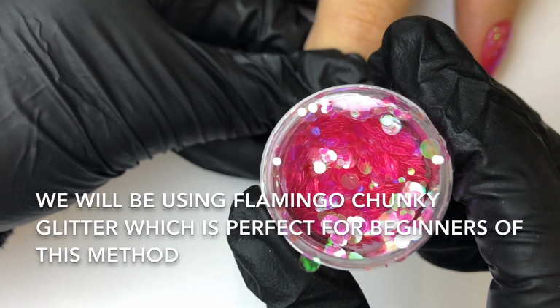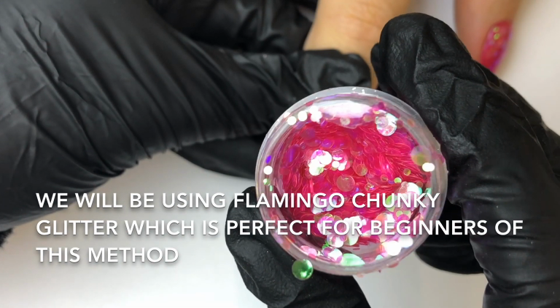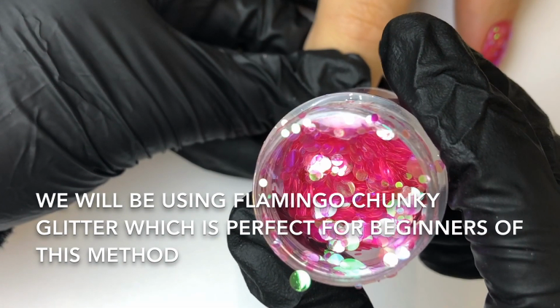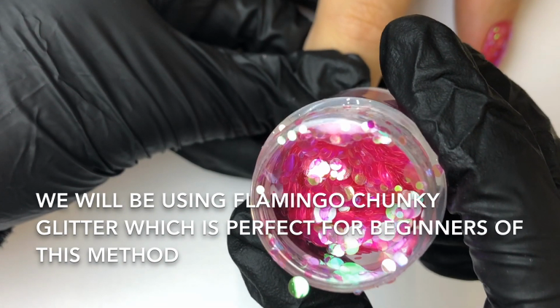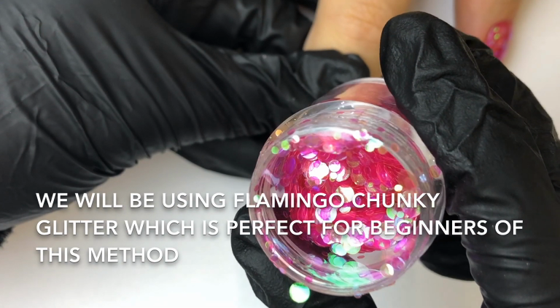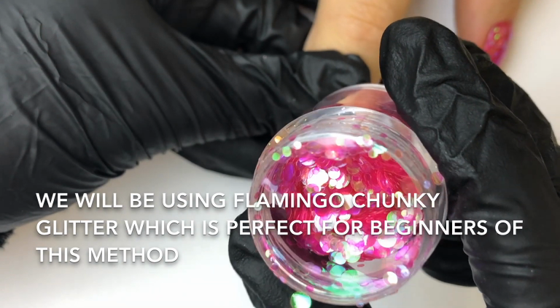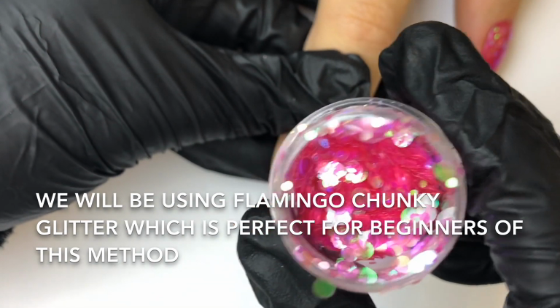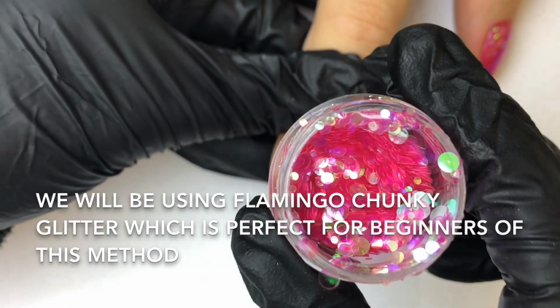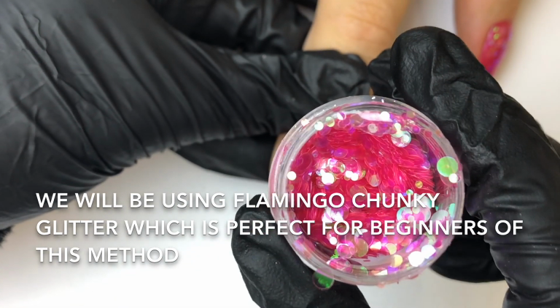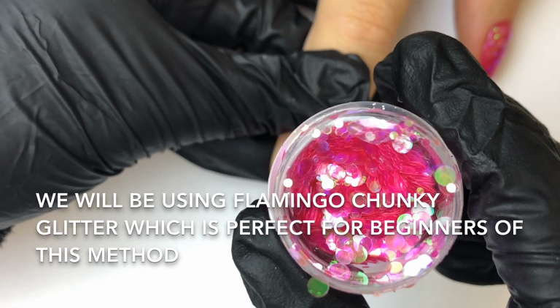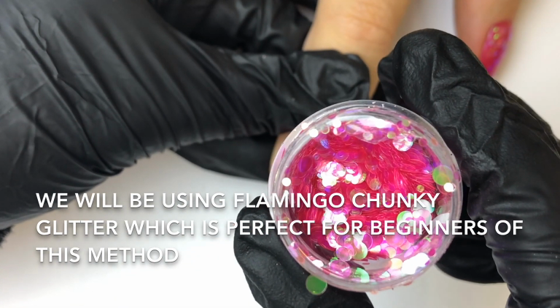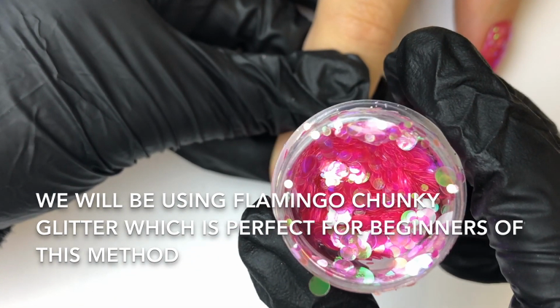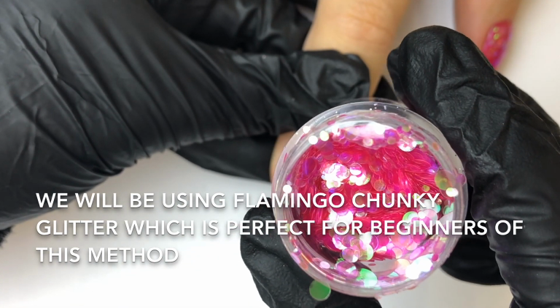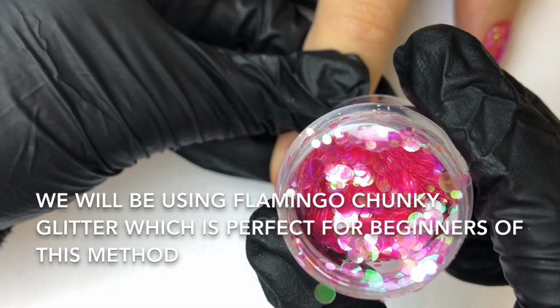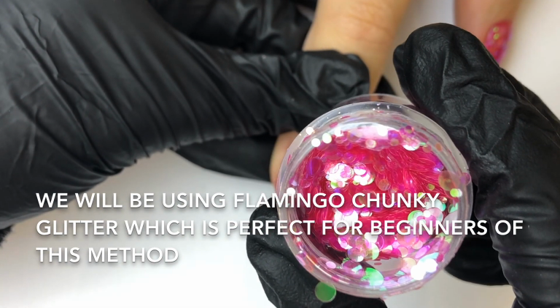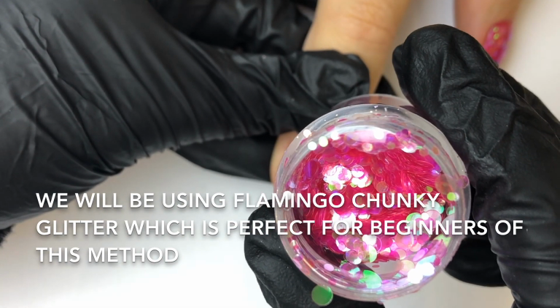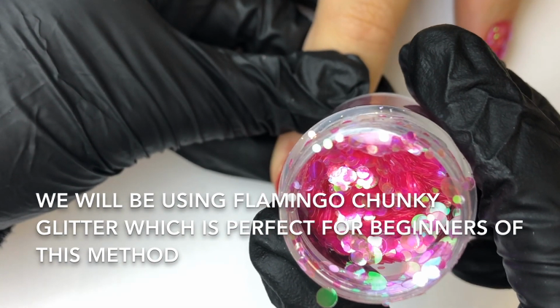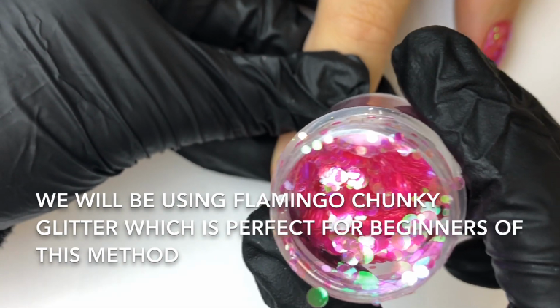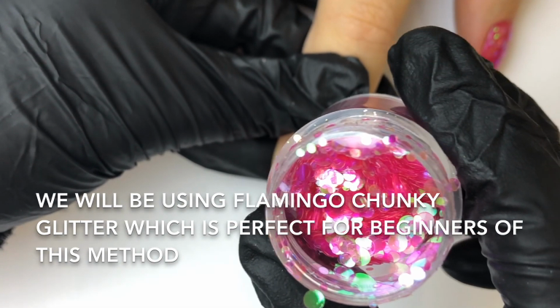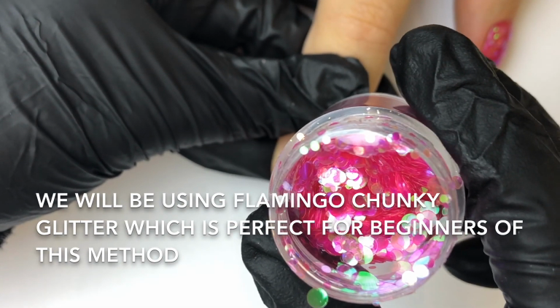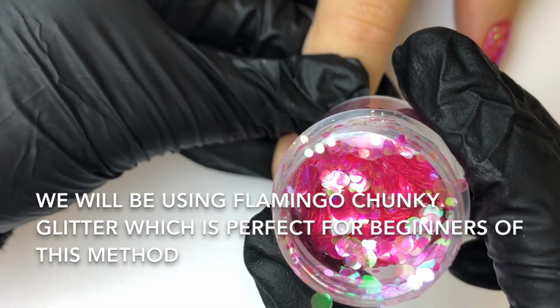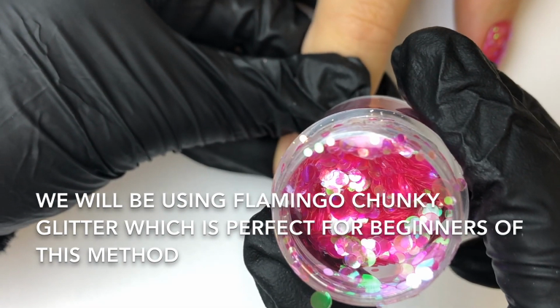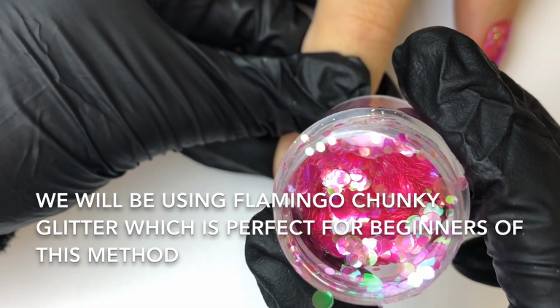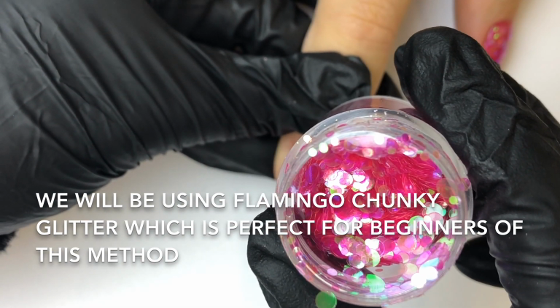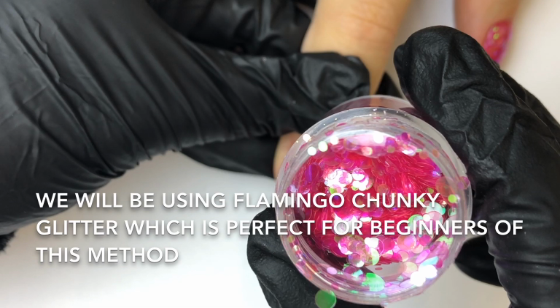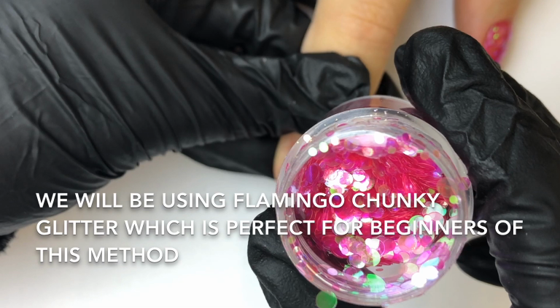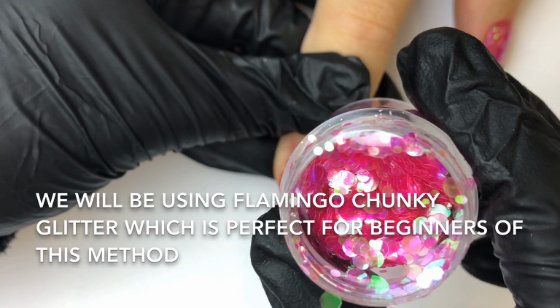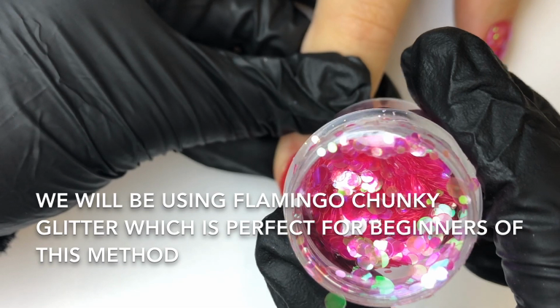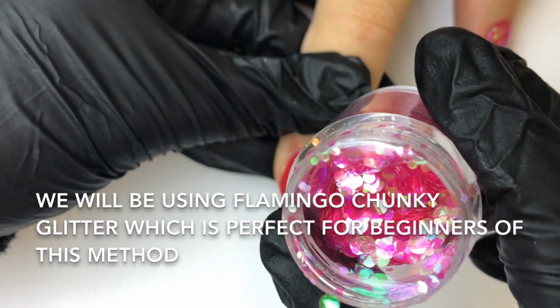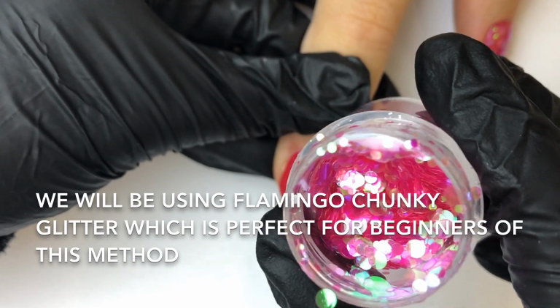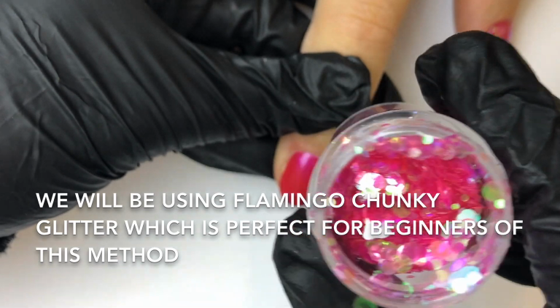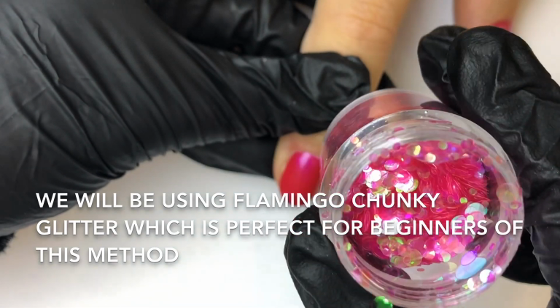This type of glitter is best suited to this method of application, as although it's chunky, the pieces lay pretty flat.